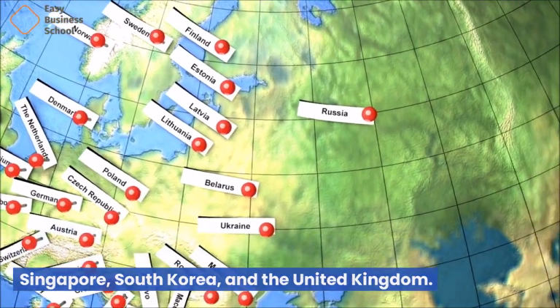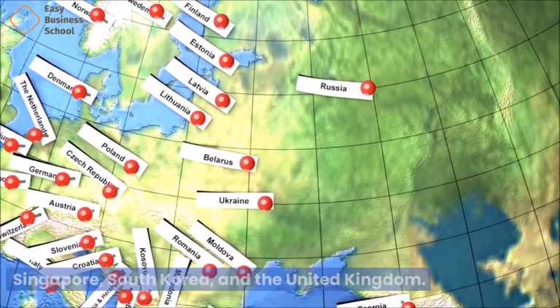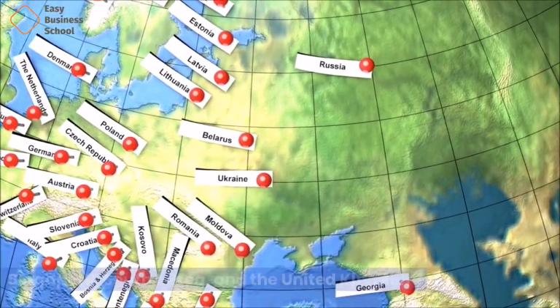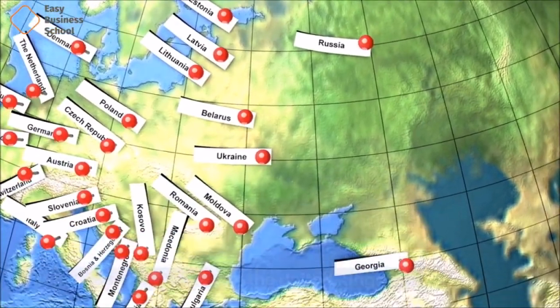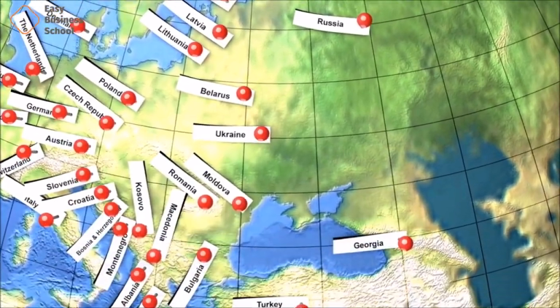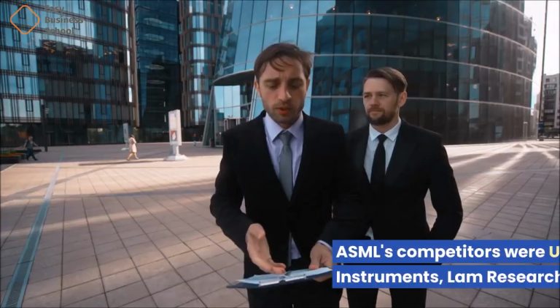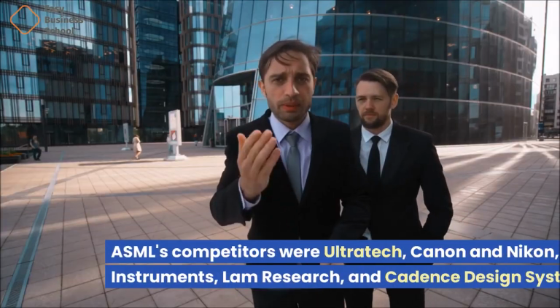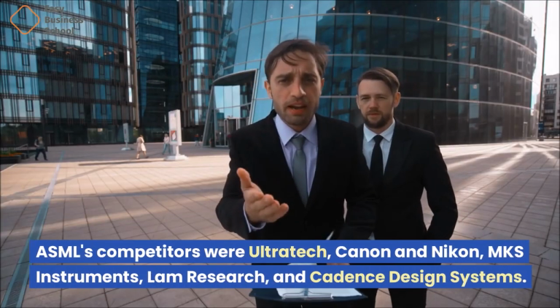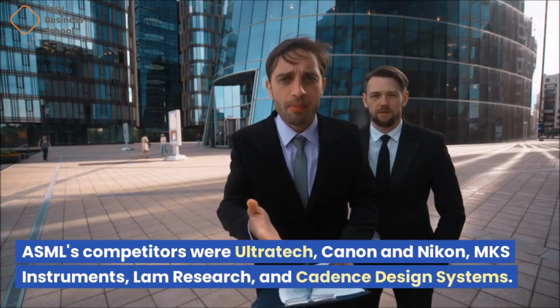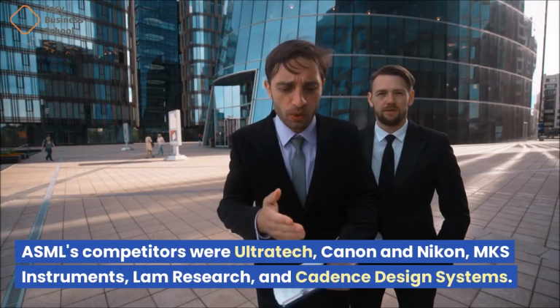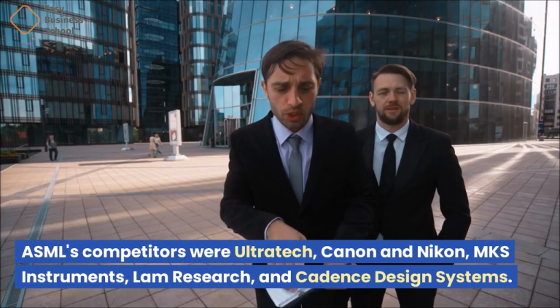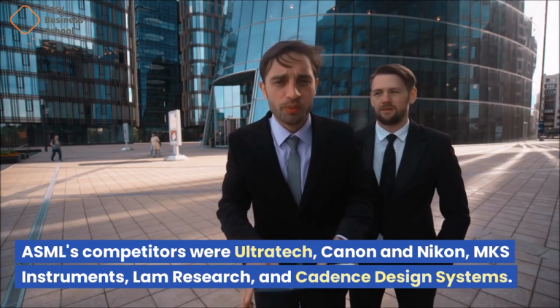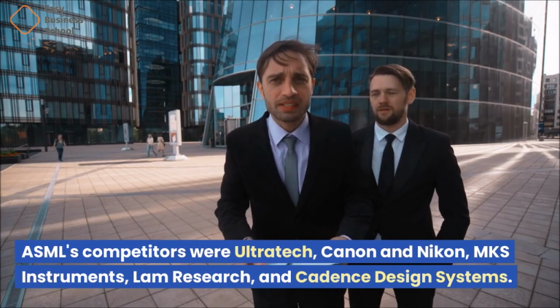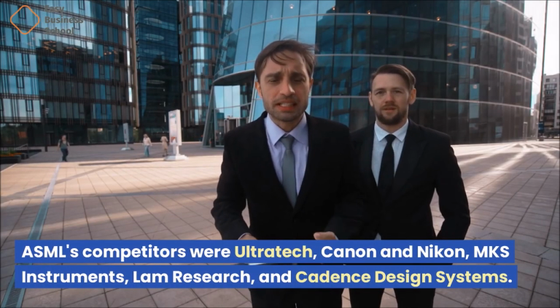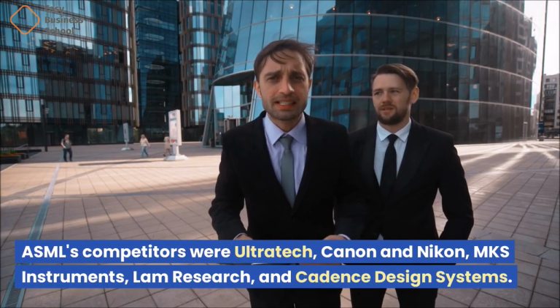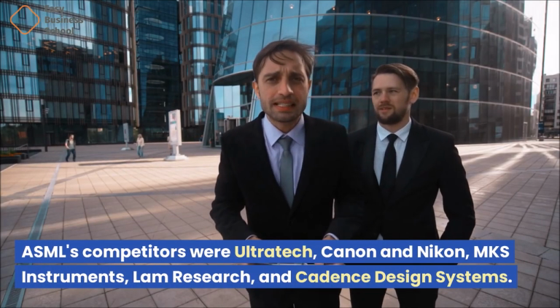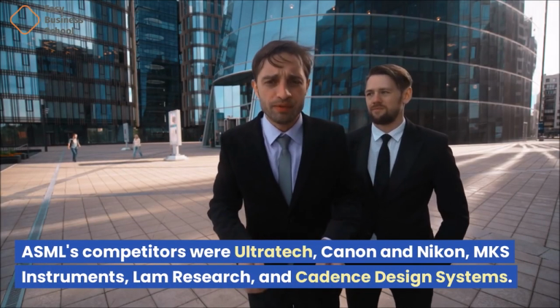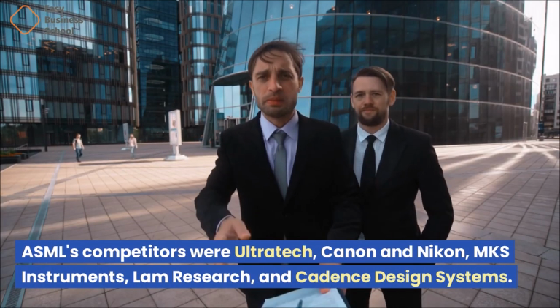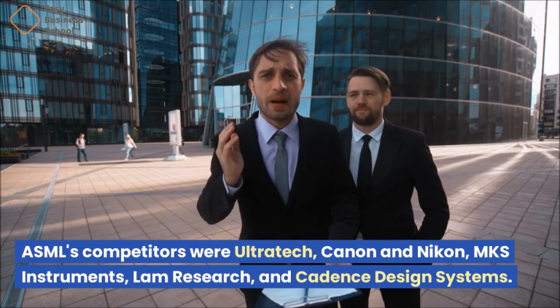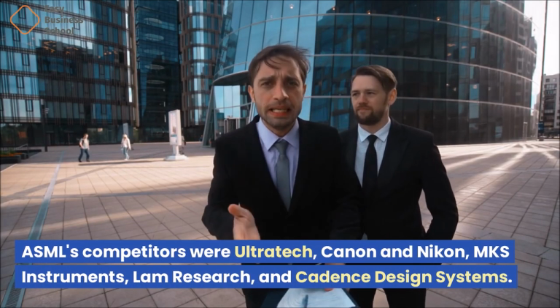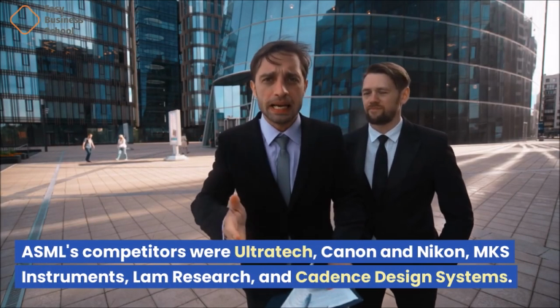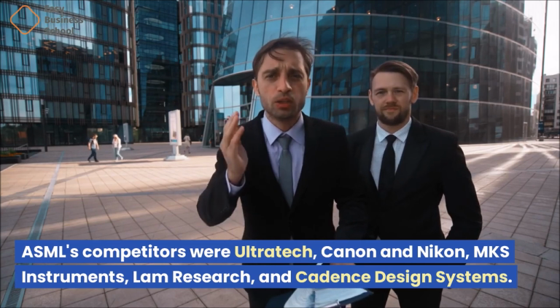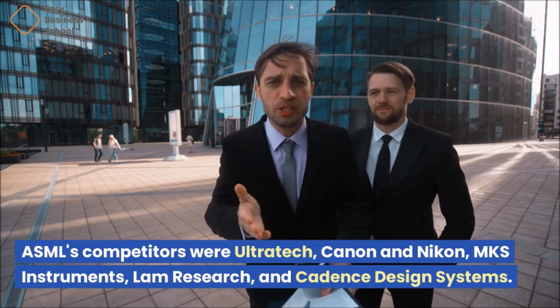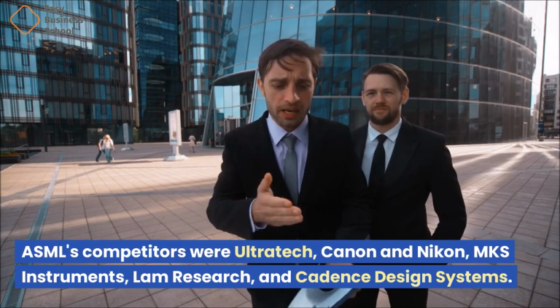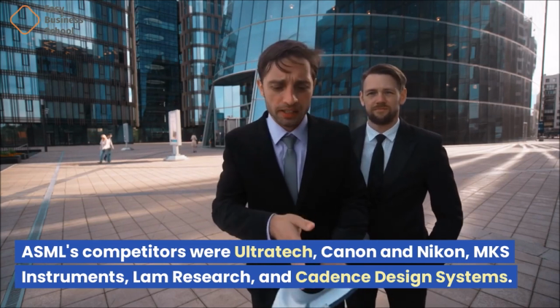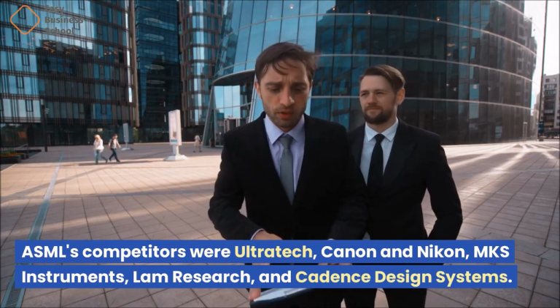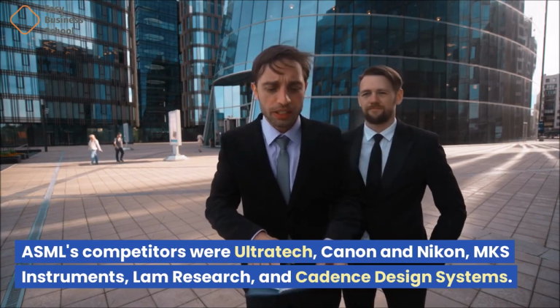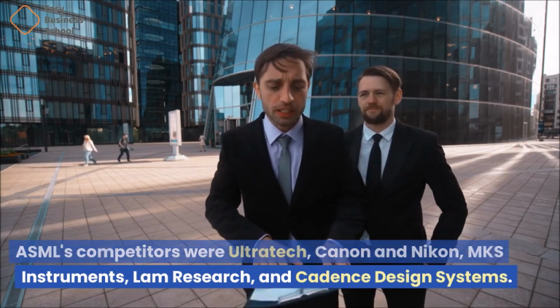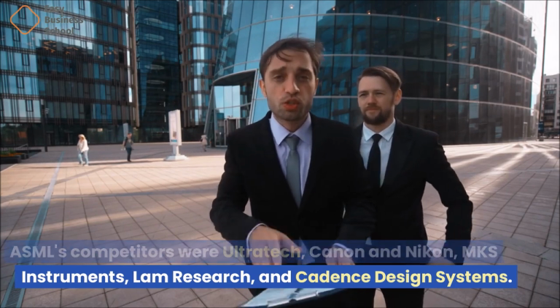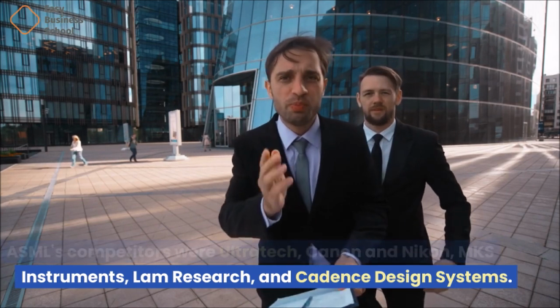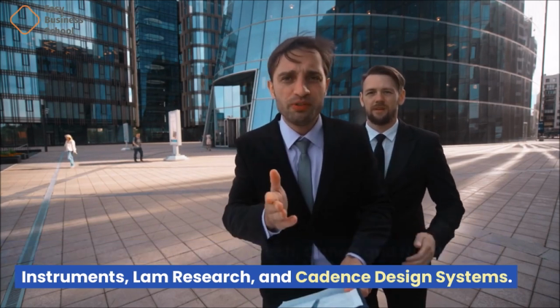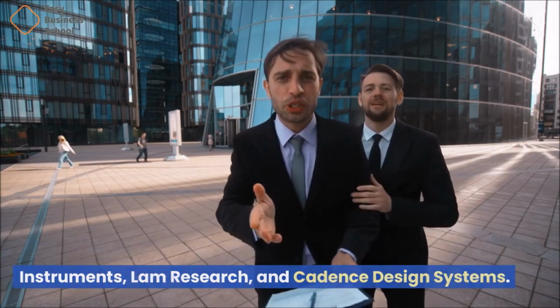ASML's competitors include Ultratech, Canon, and Nikon, MKS Instruments, LAM Research, and Cadence Design Systems.